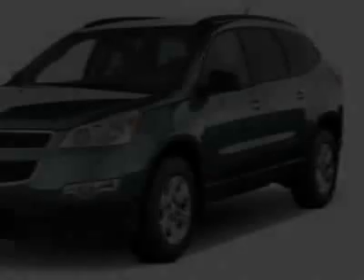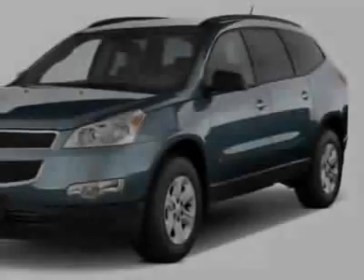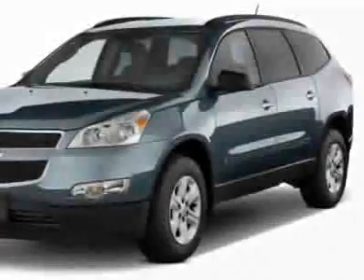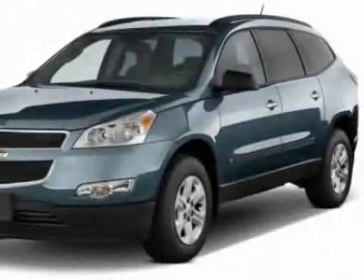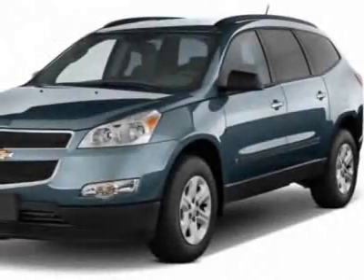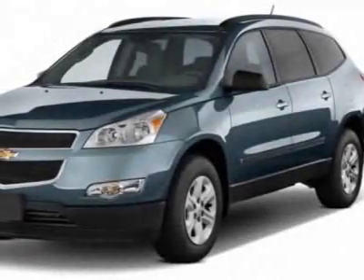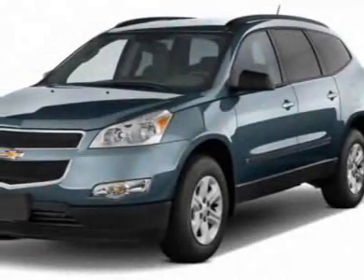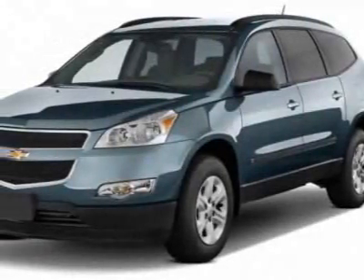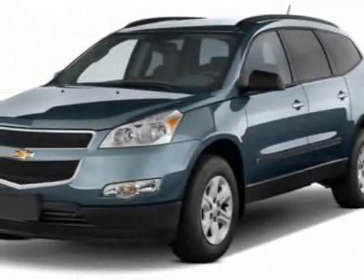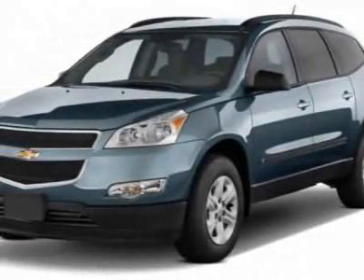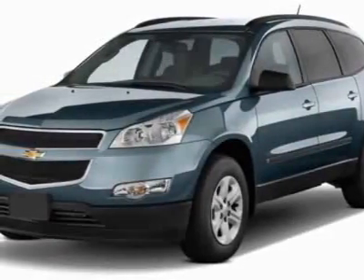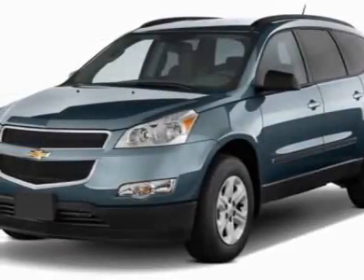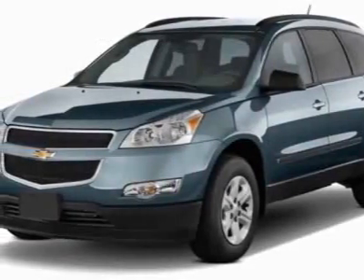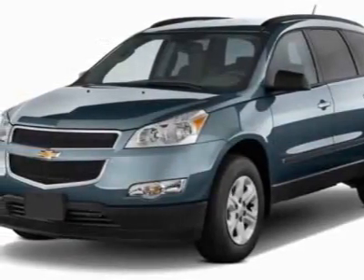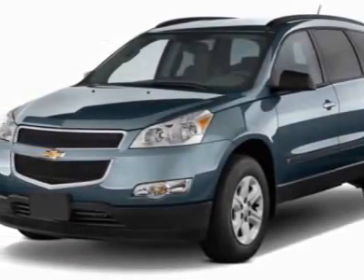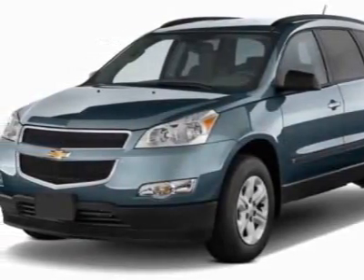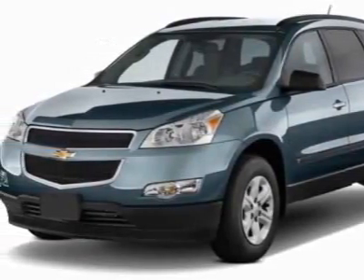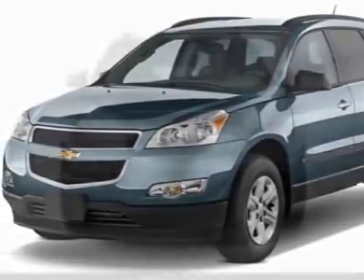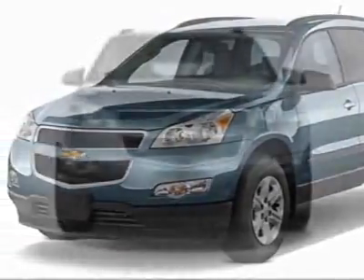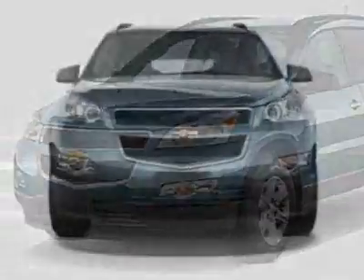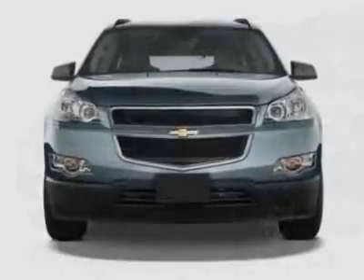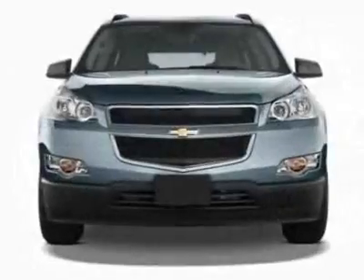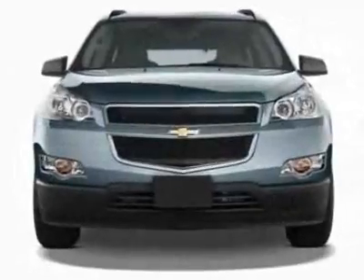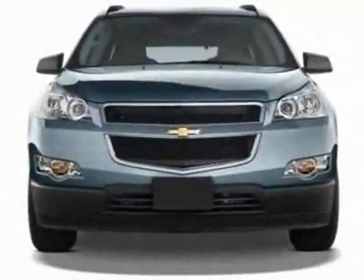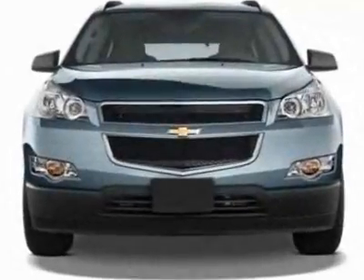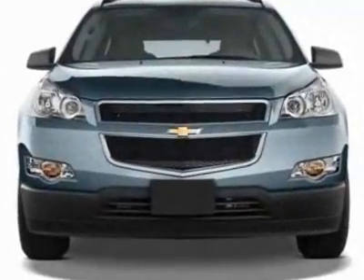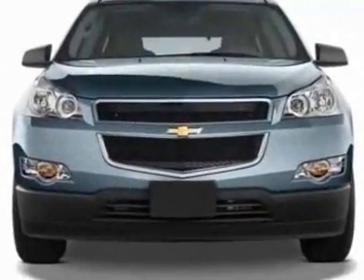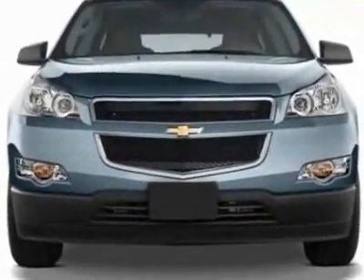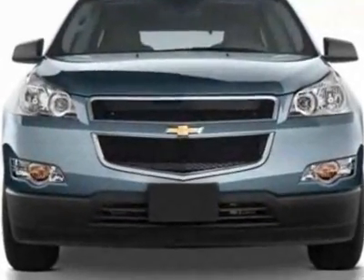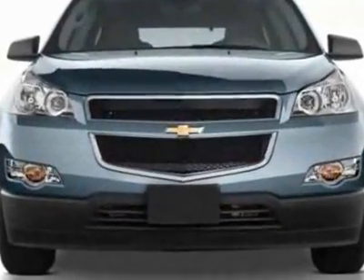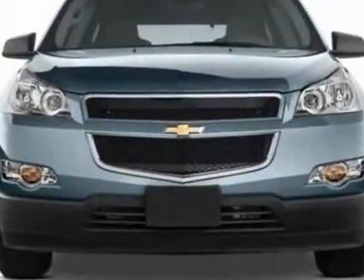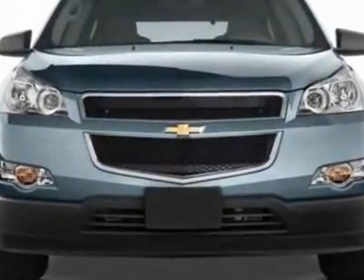Check out this new 2011 Chevrolet Traverse. For your protection, this vehicle has a full factory warranty.